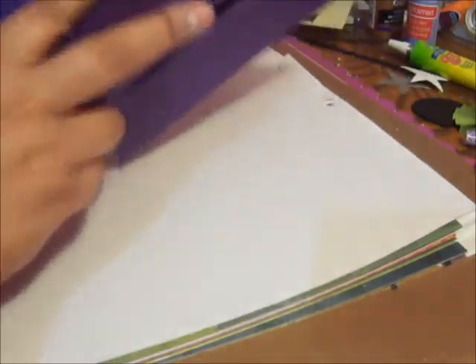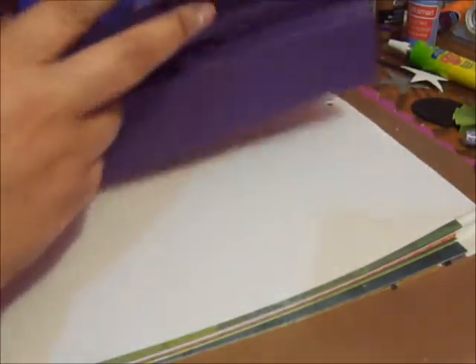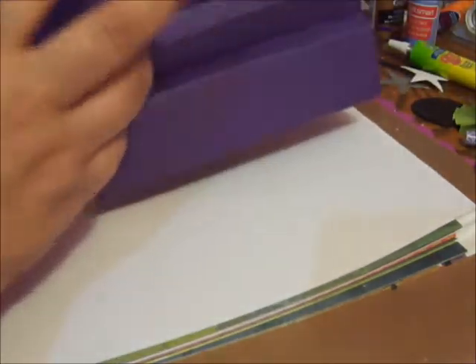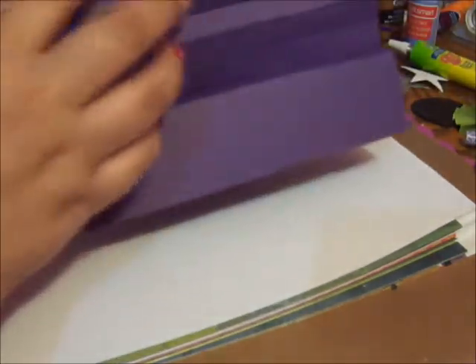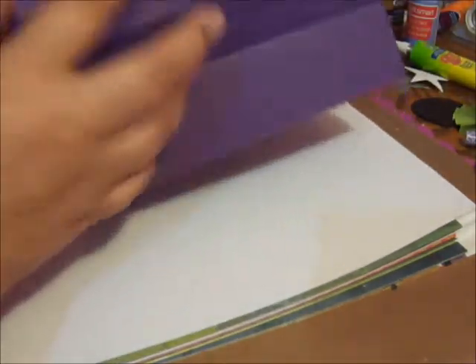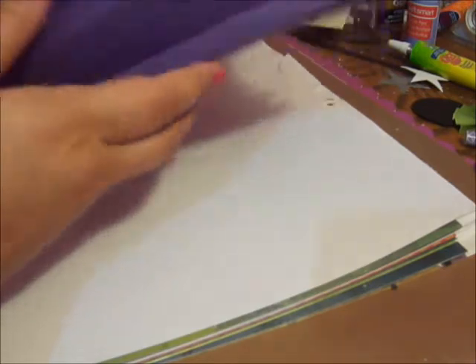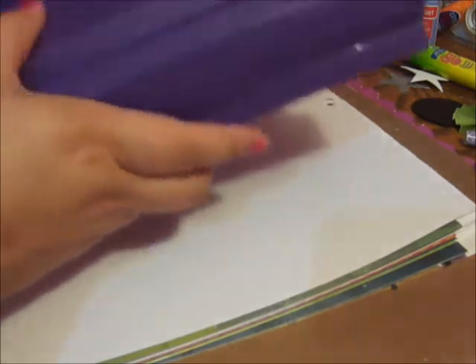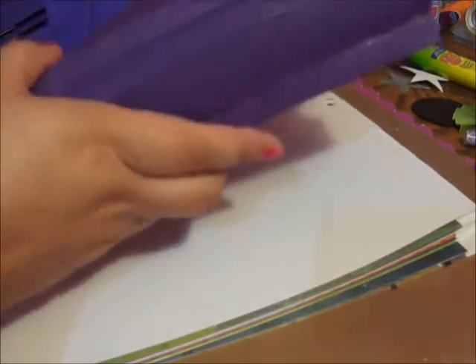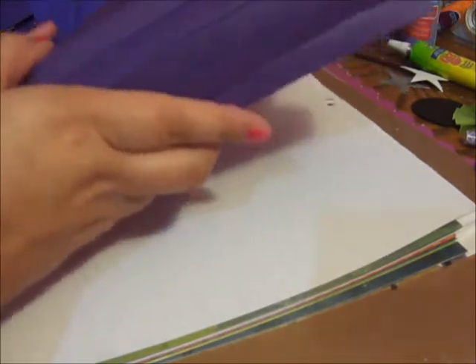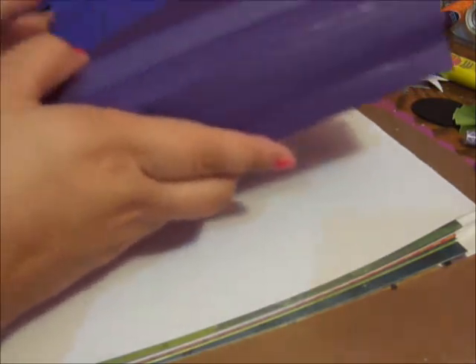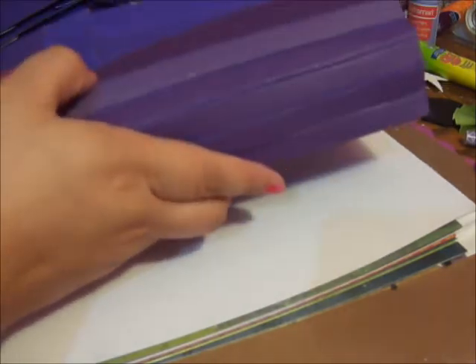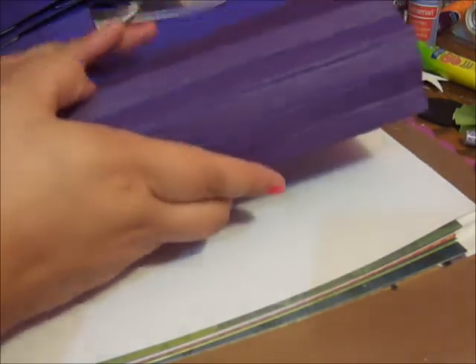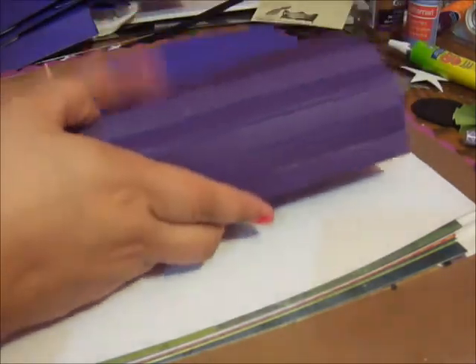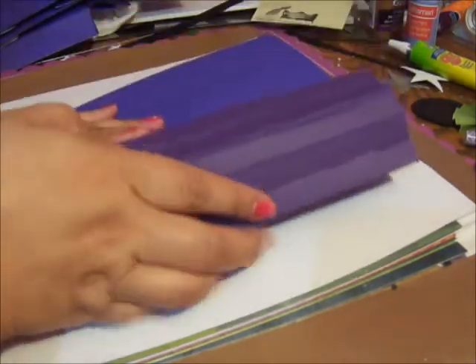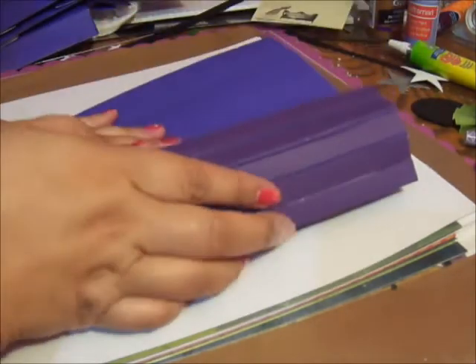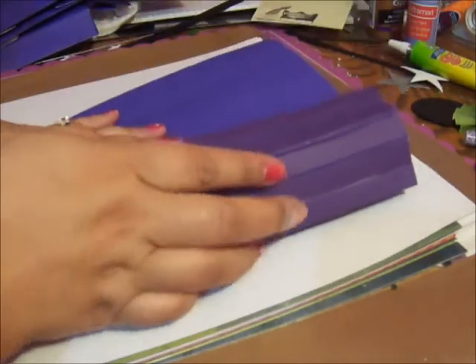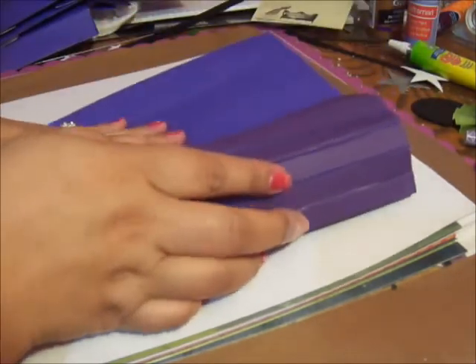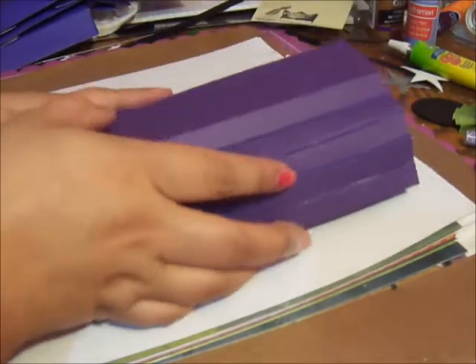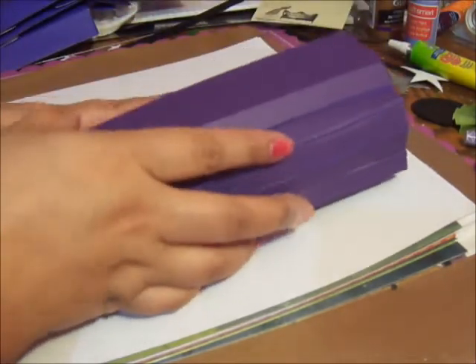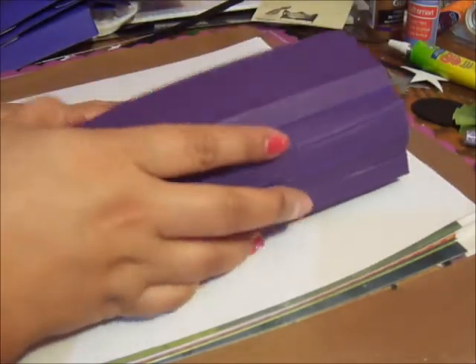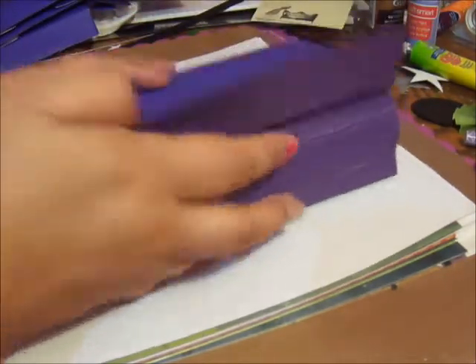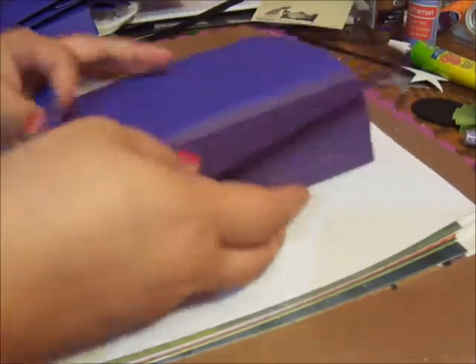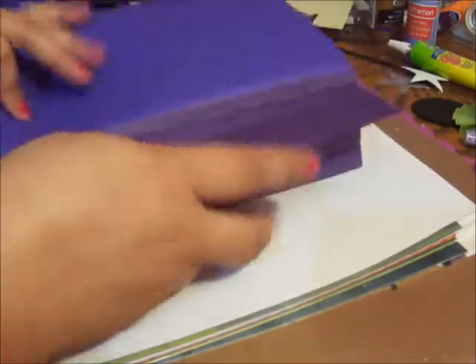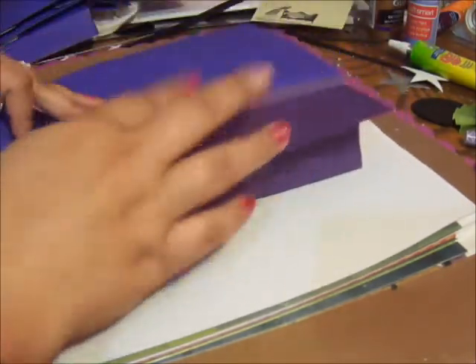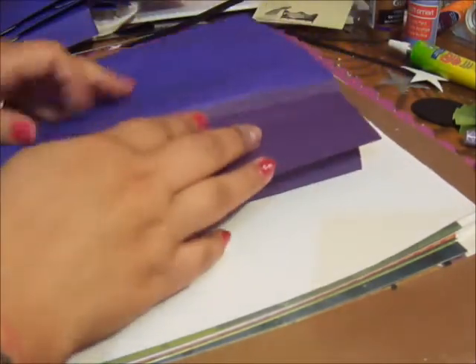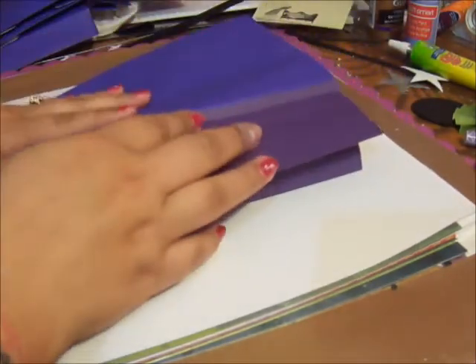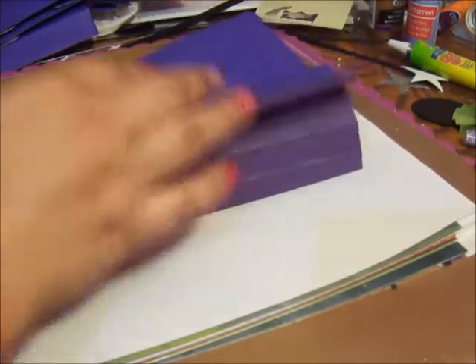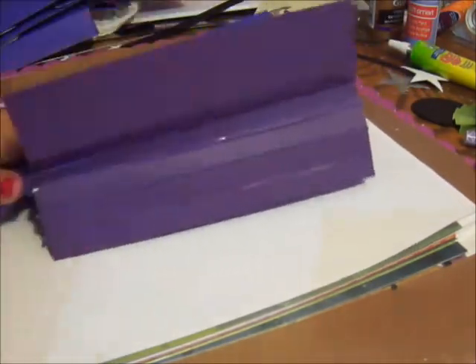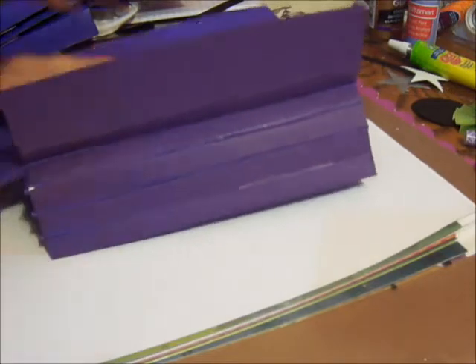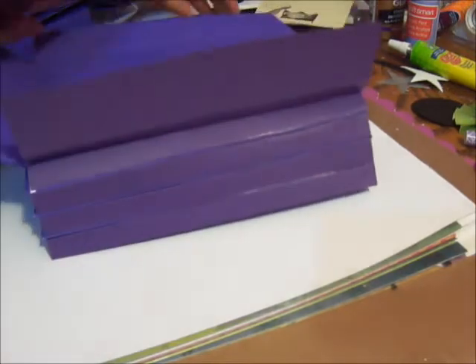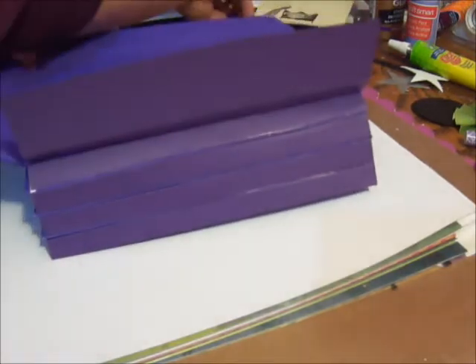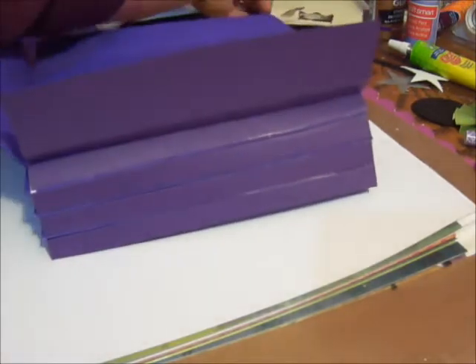We can't glue anything down yet because we have to lay the paper down first. So what you want to do is measure your paper bags.